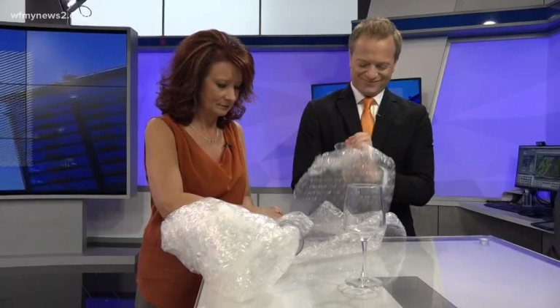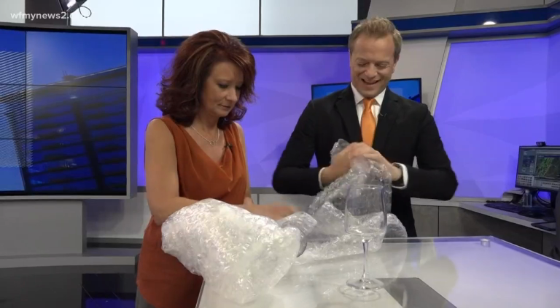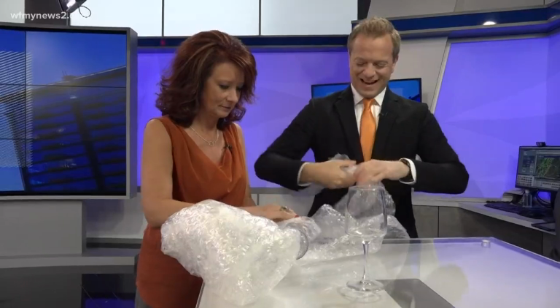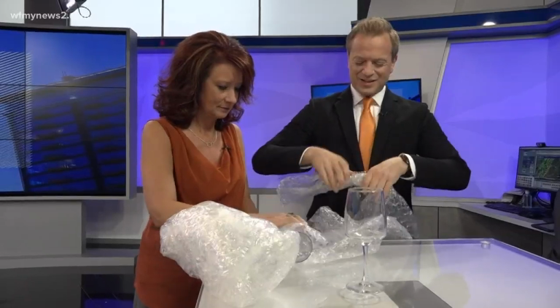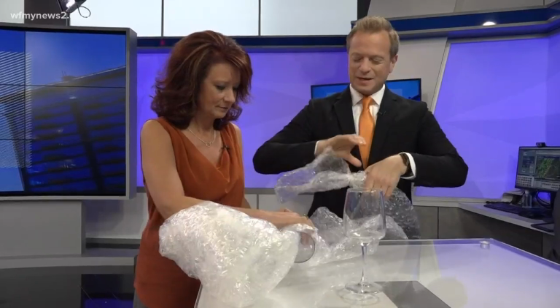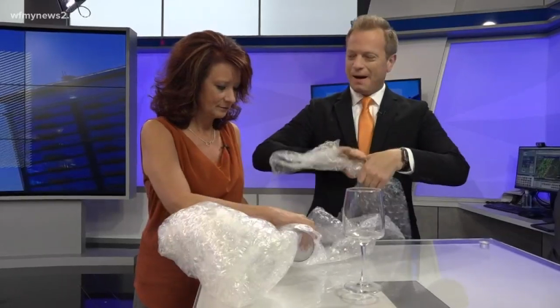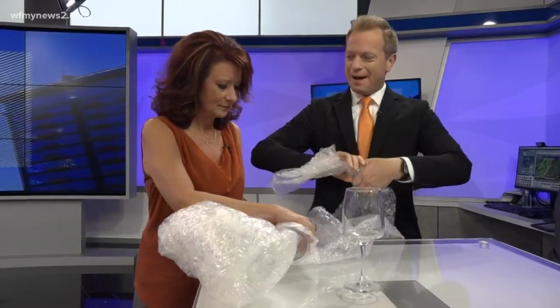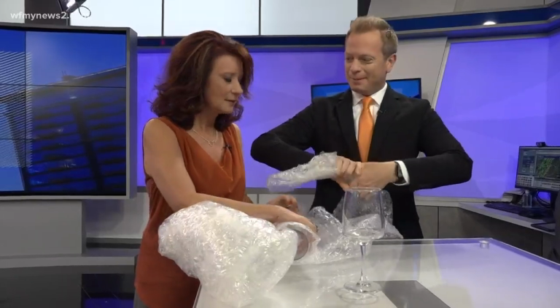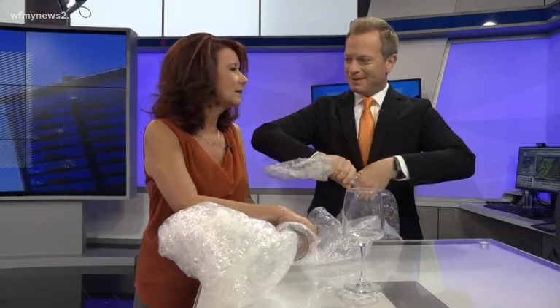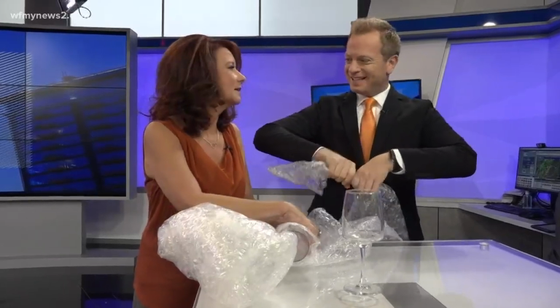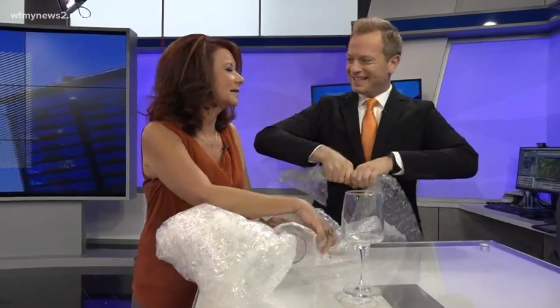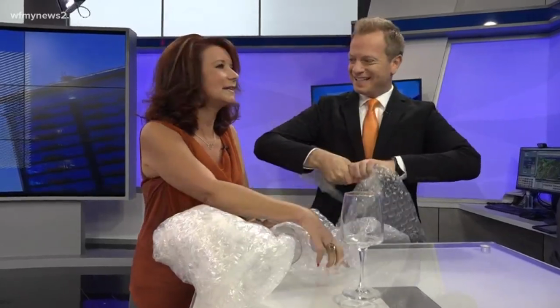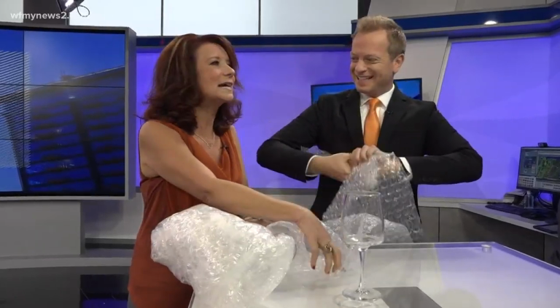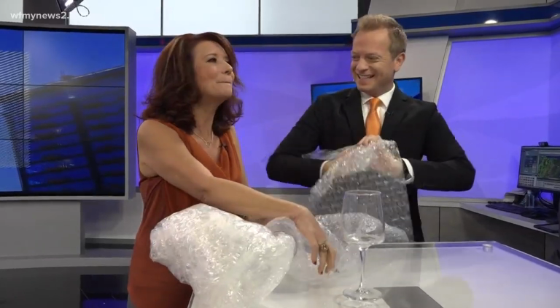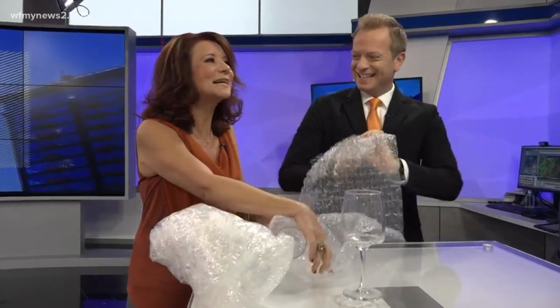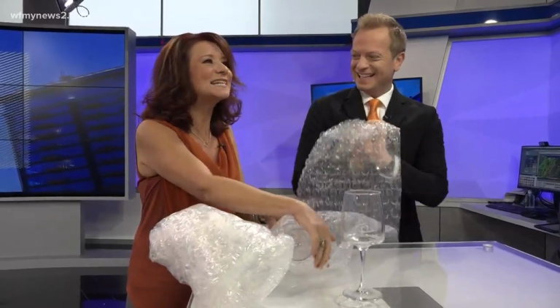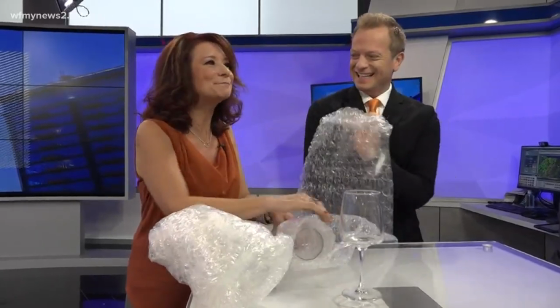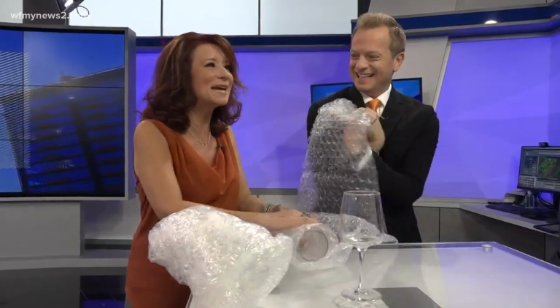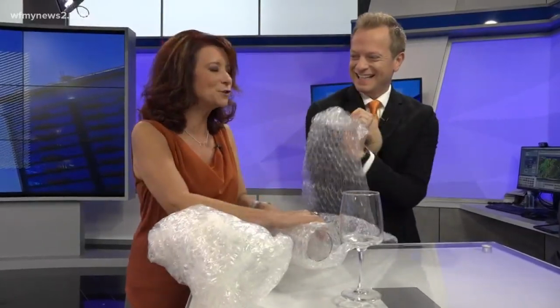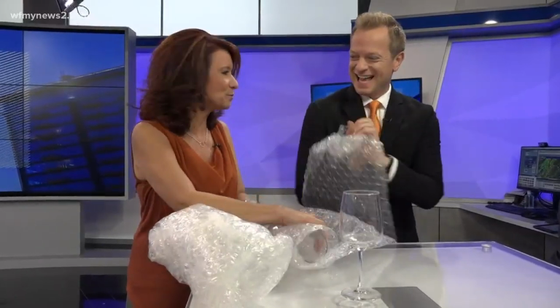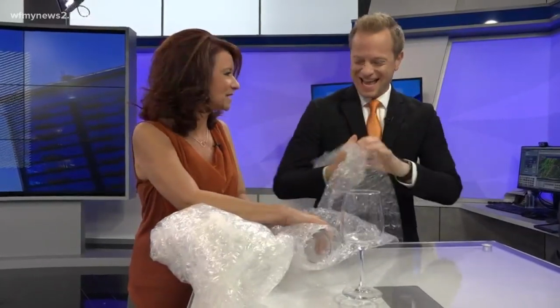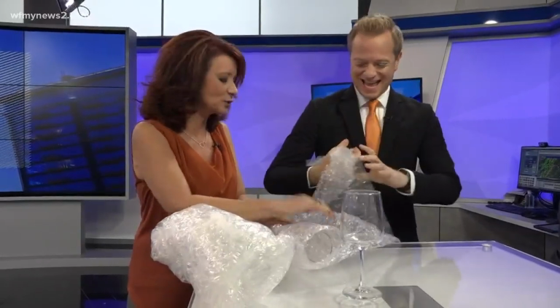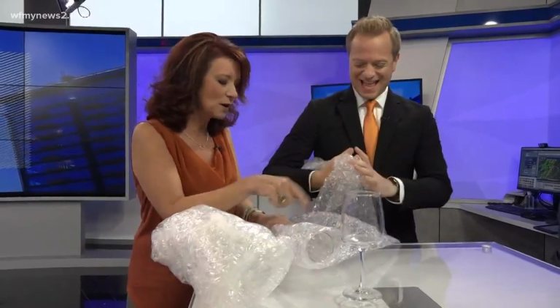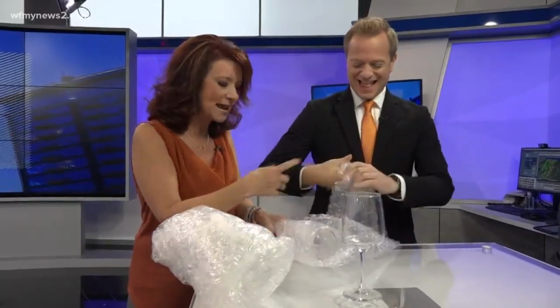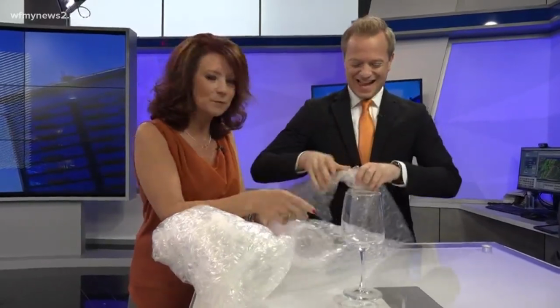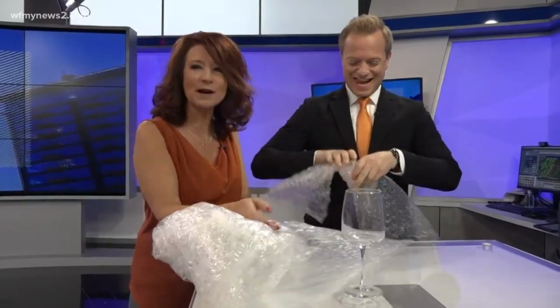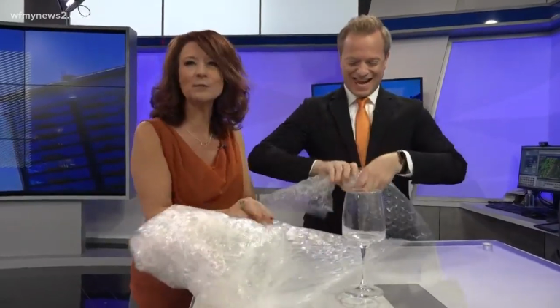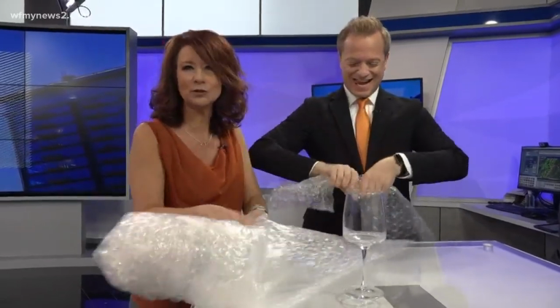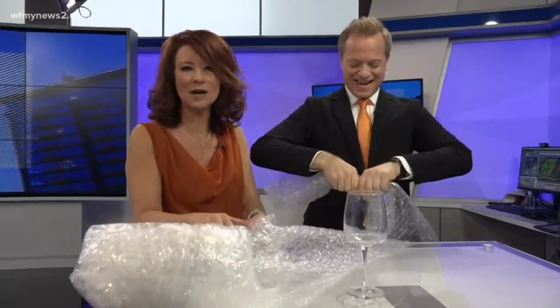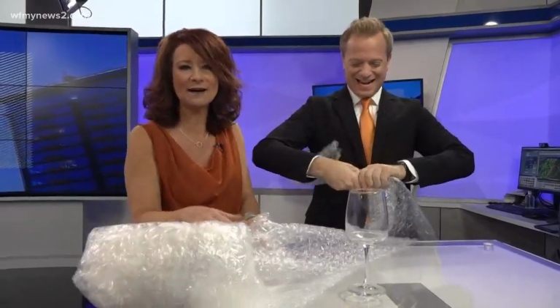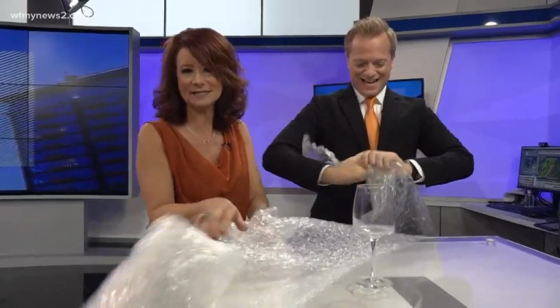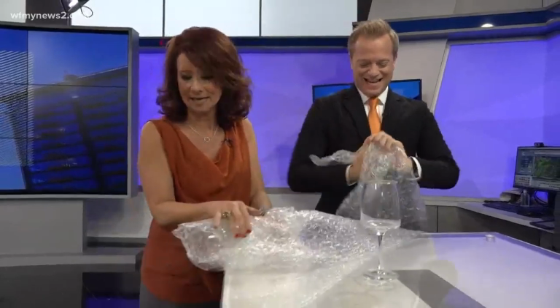I just like to pop them, but it's made to protect whatever breakables you have inside.